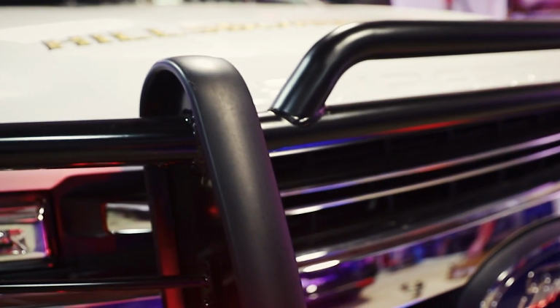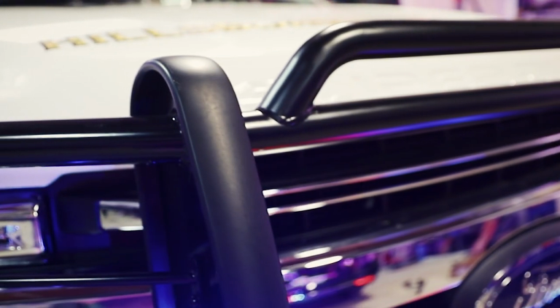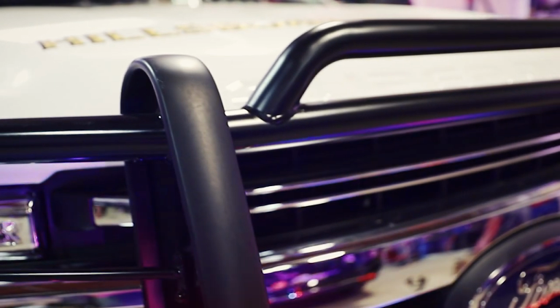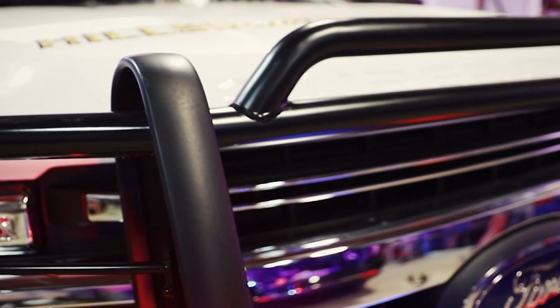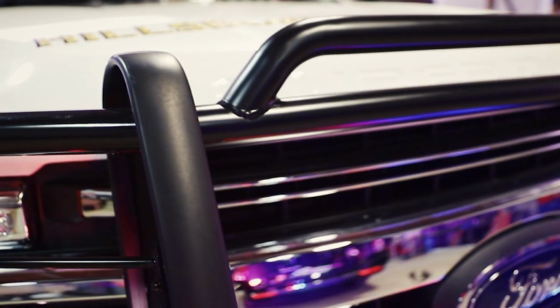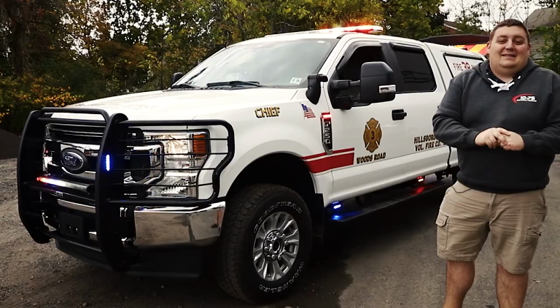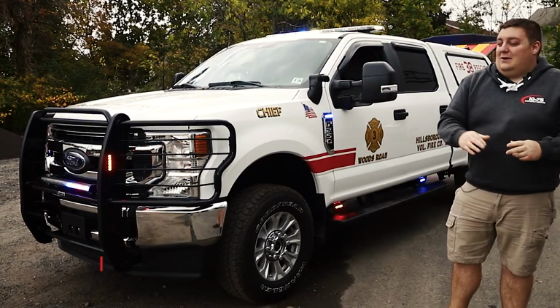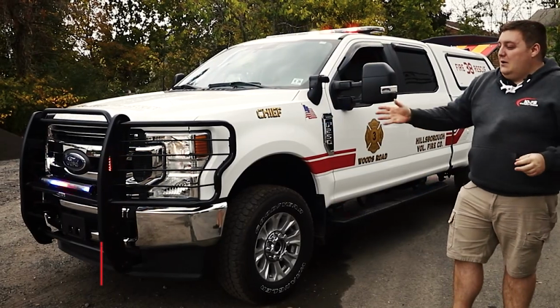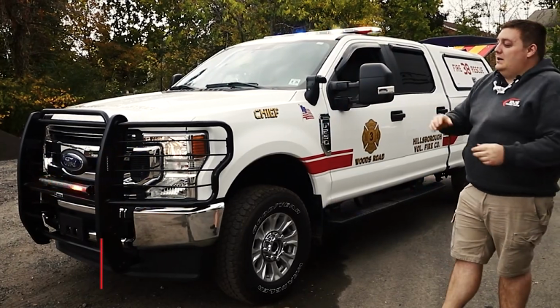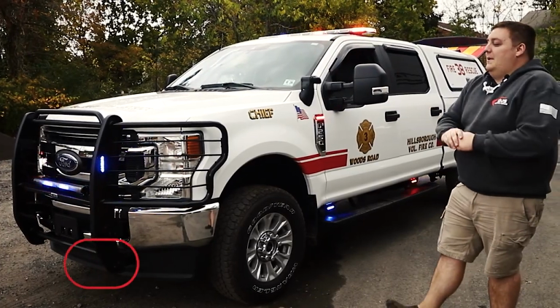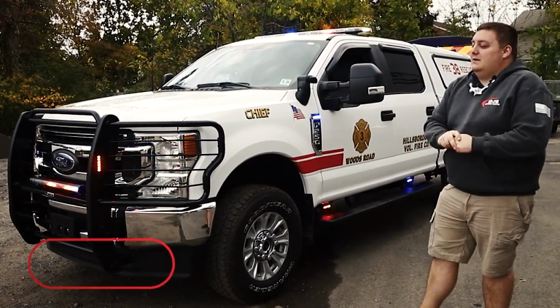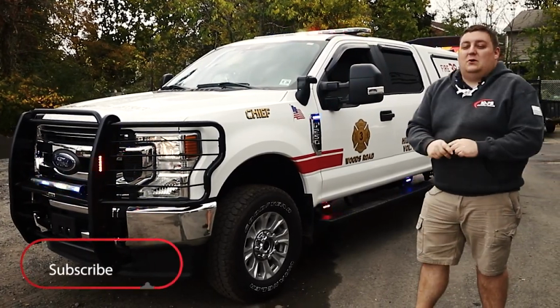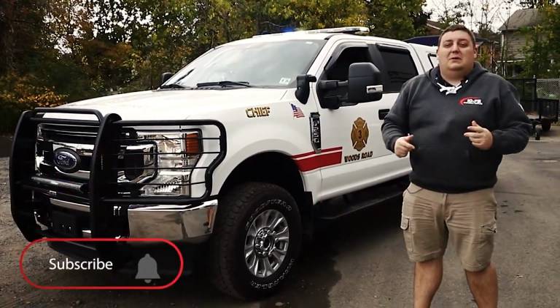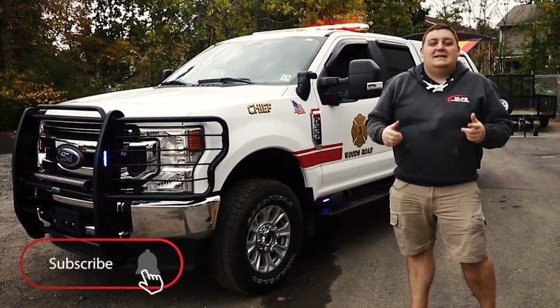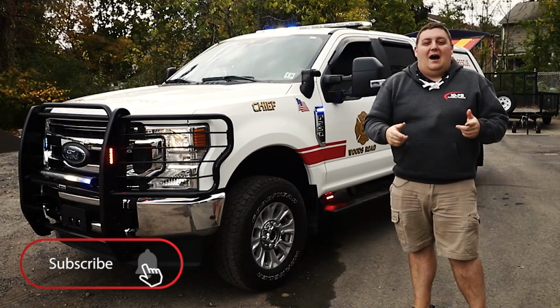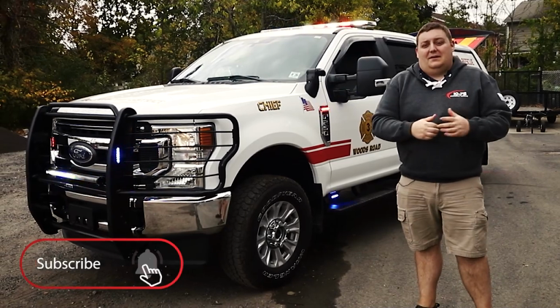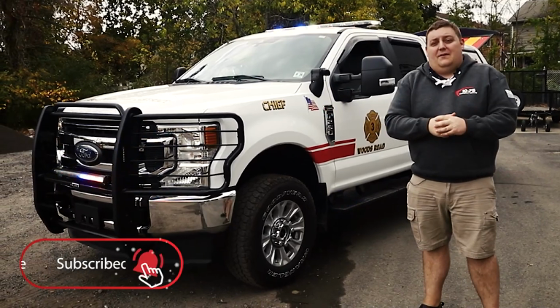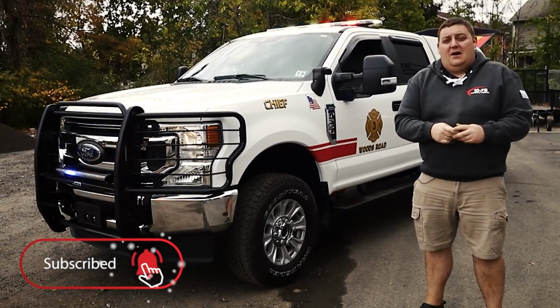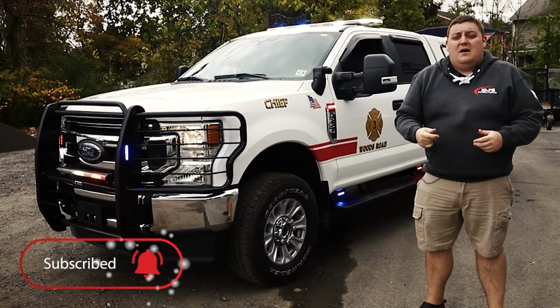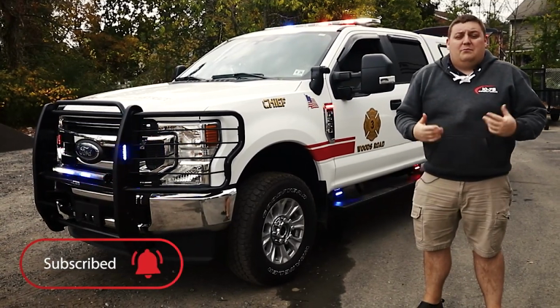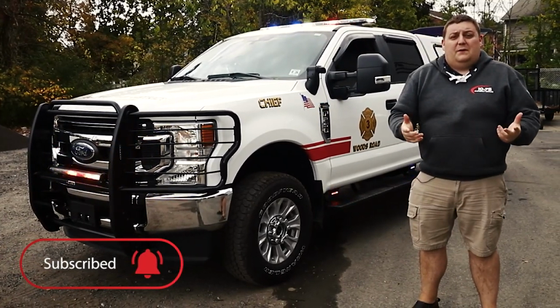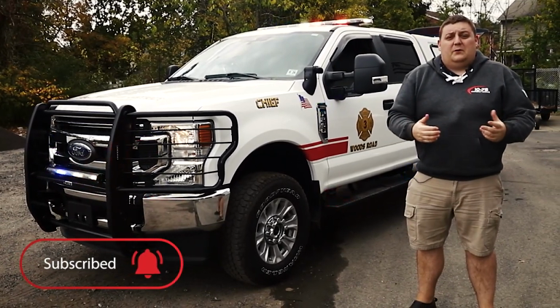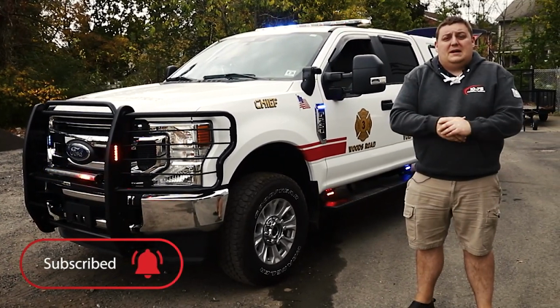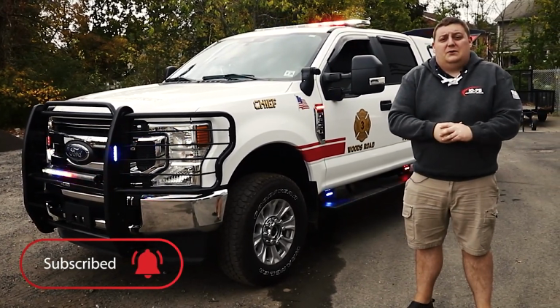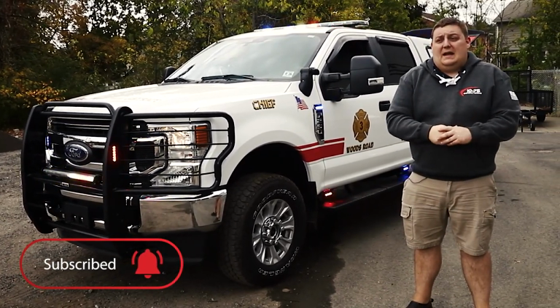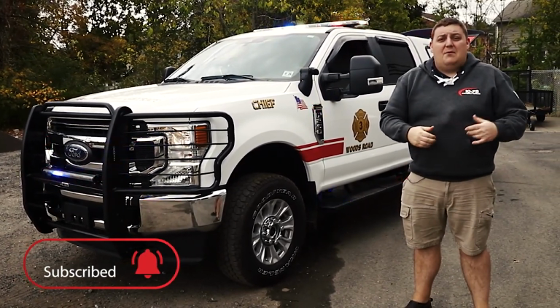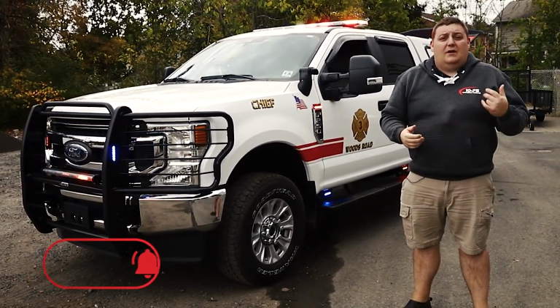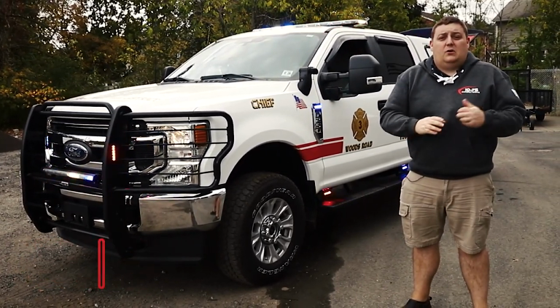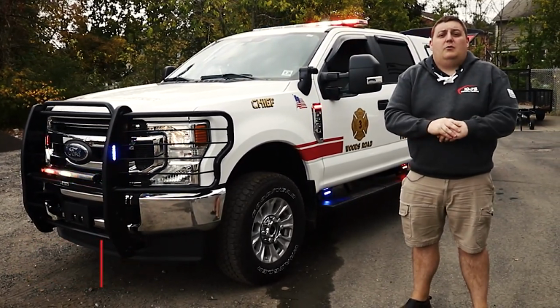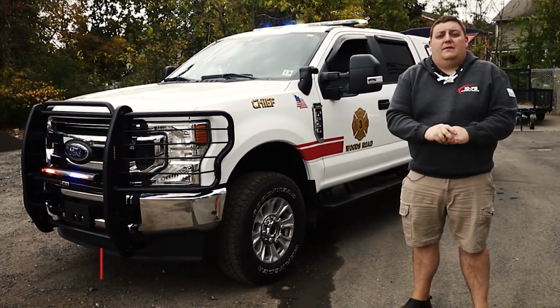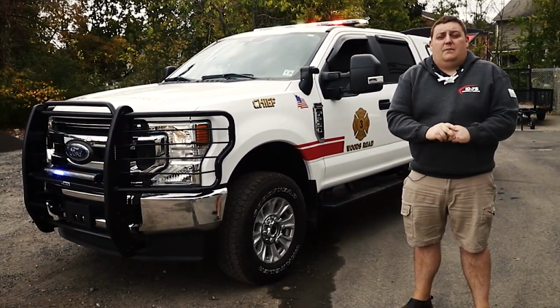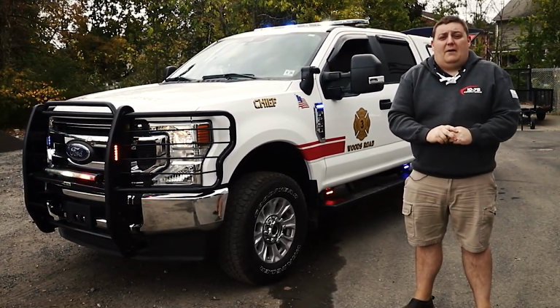If you're interested in a vehicle like this or you have any questions about this install, please comment on the video. Please feel free to reach out to us via email or give us a call. We'd love to help you out.